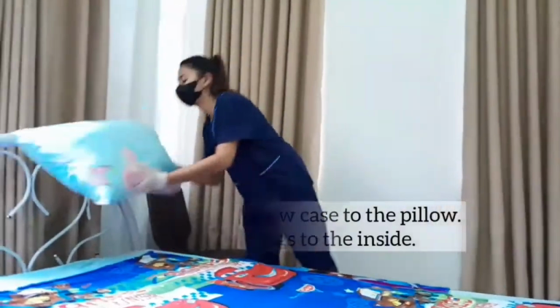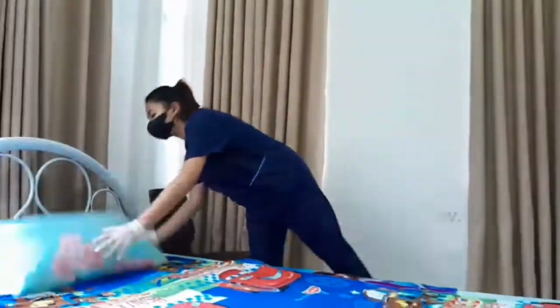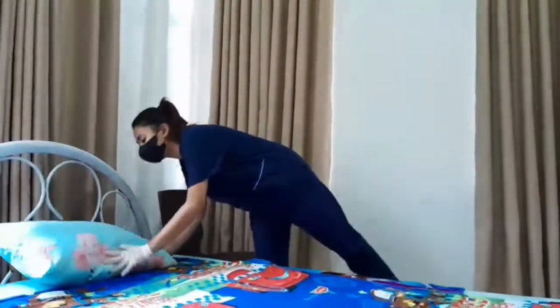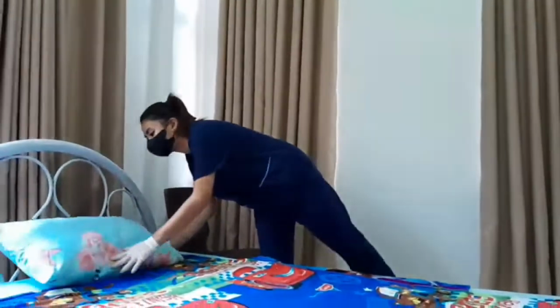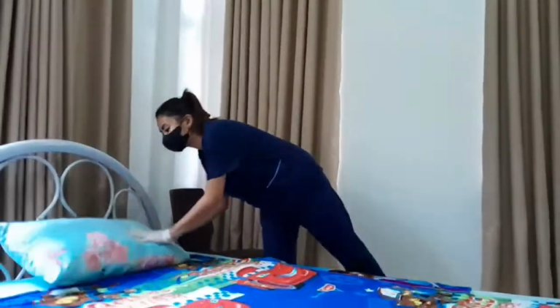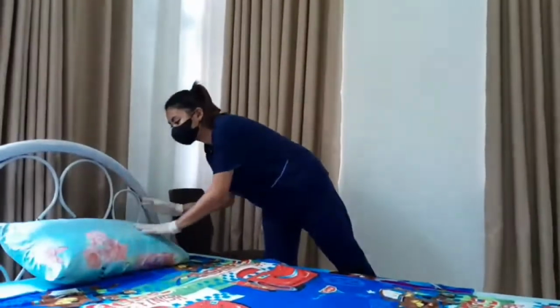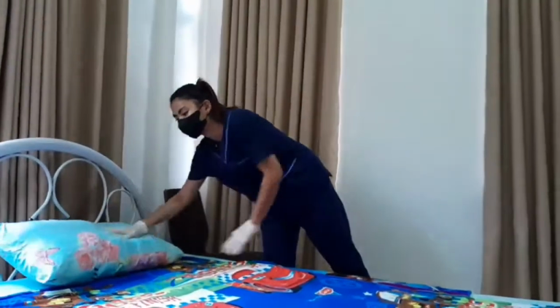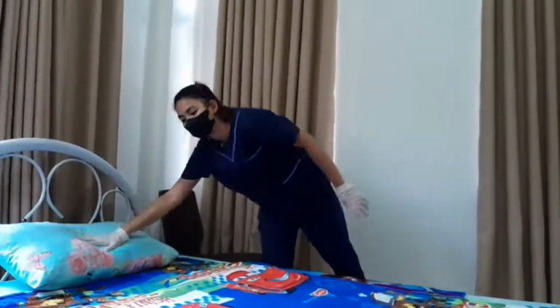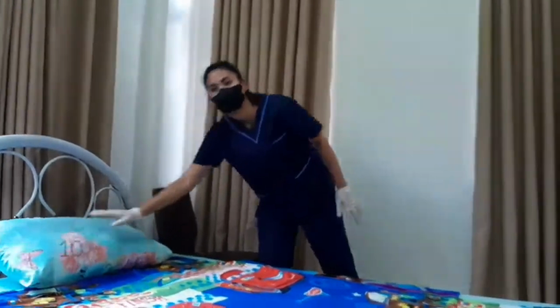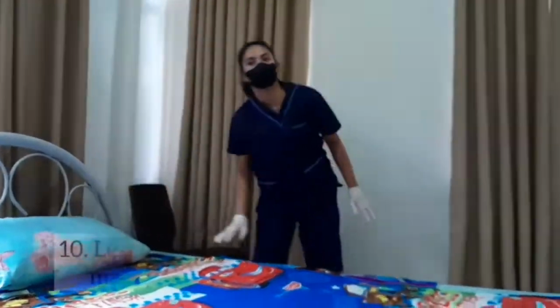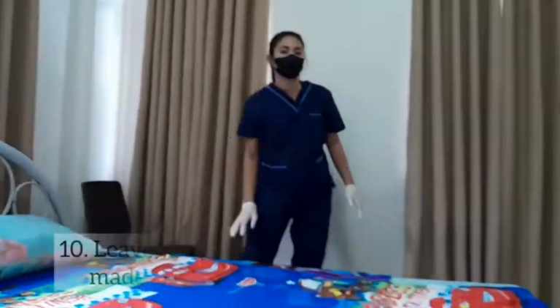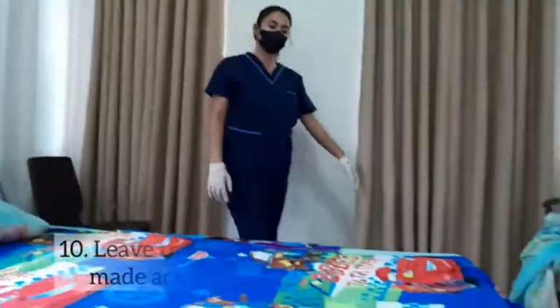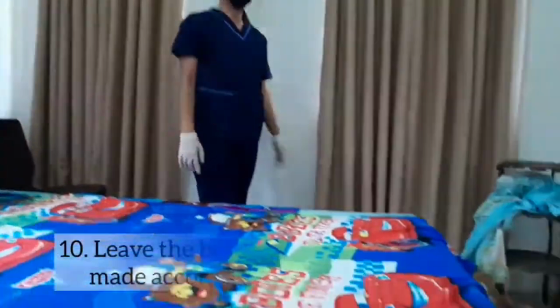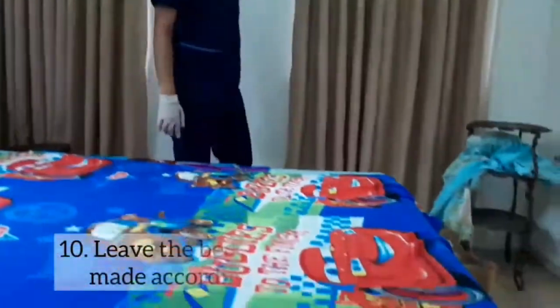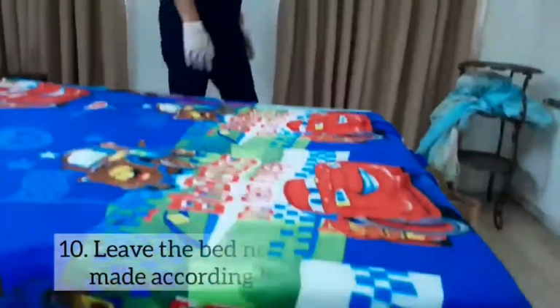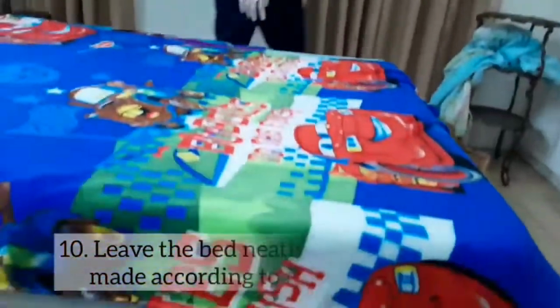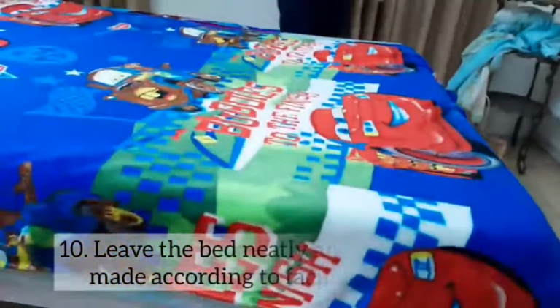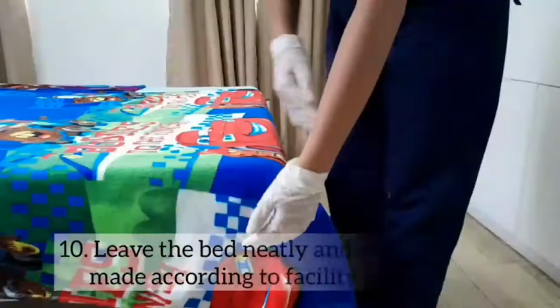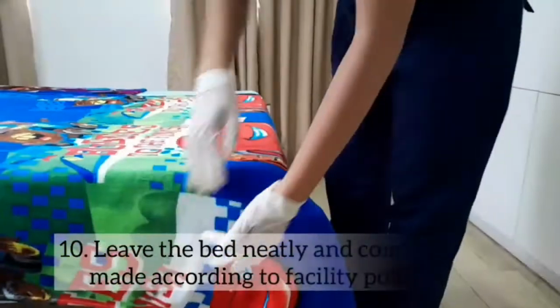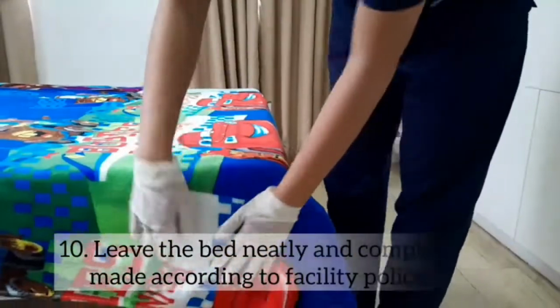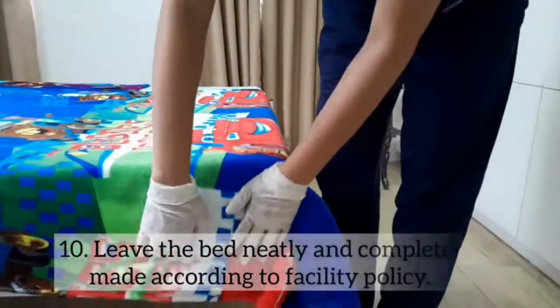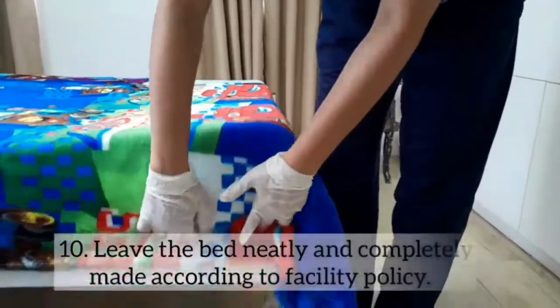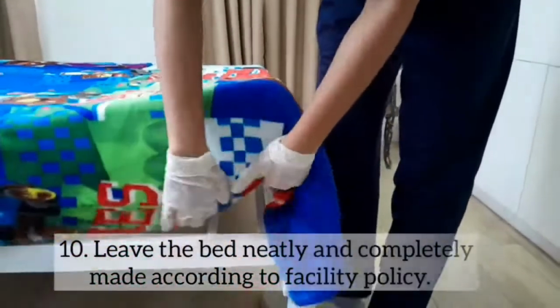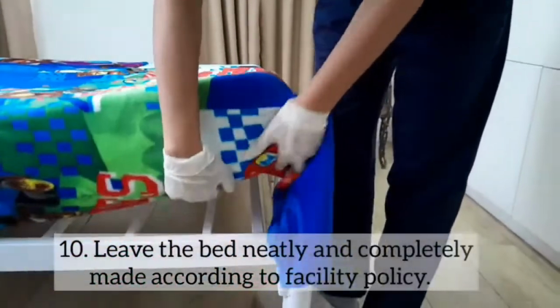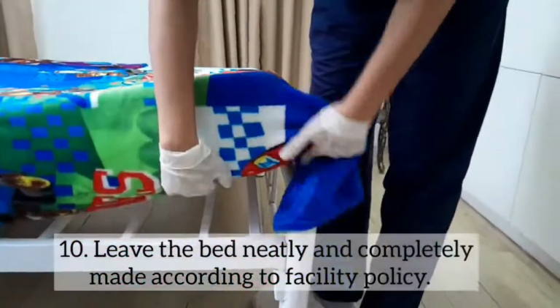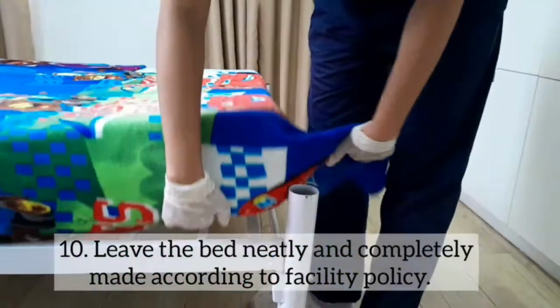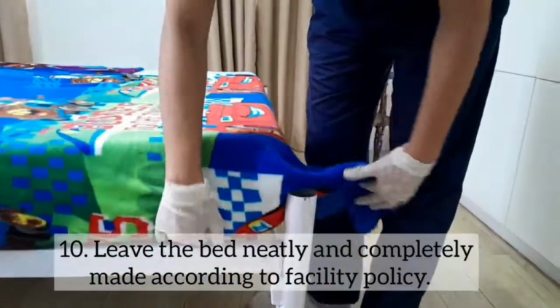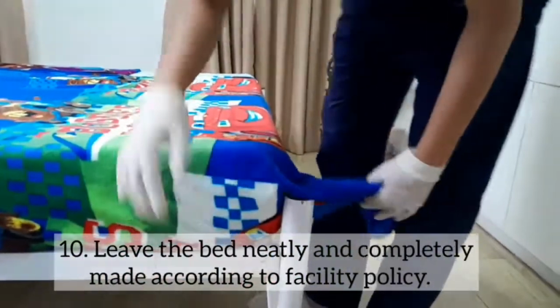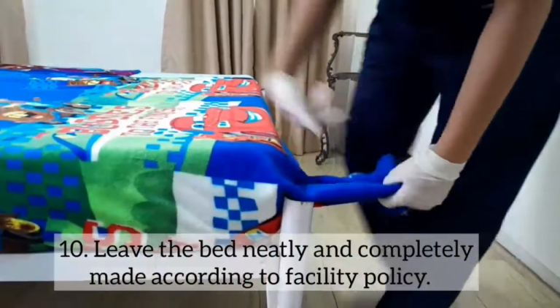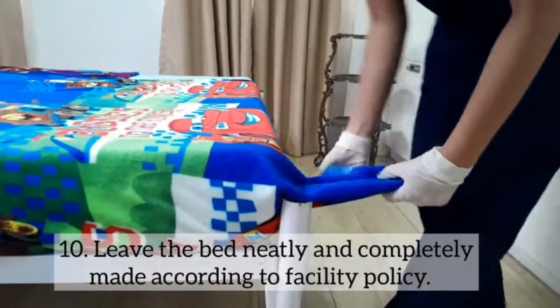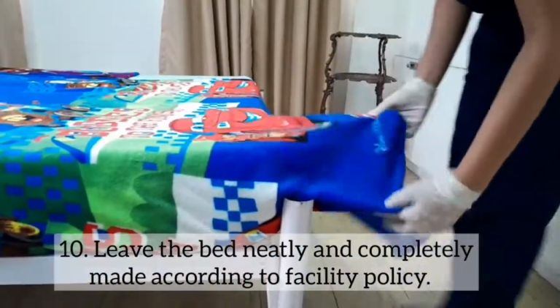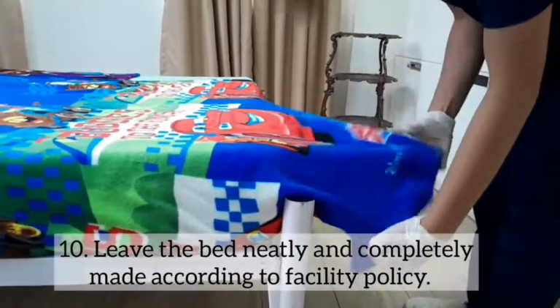Step 10: Leave the bed completely and neatly made according to facility policy.